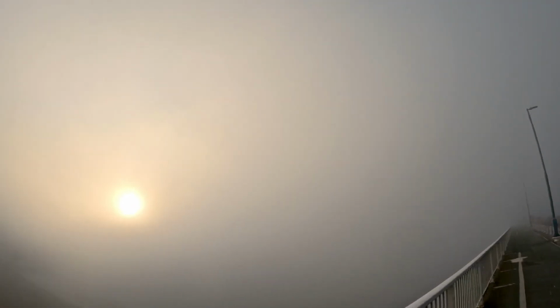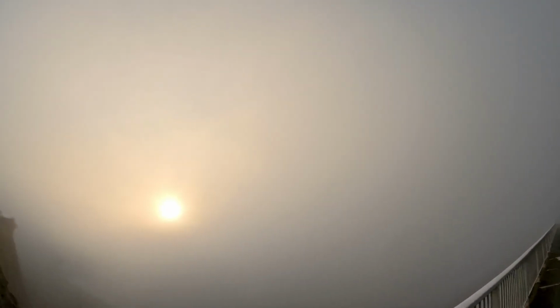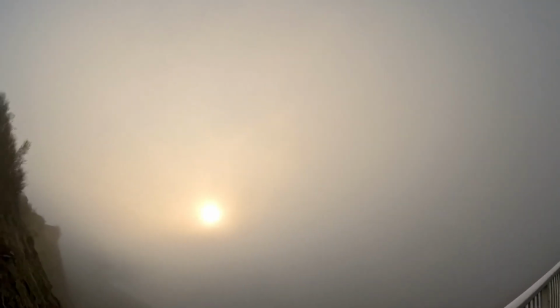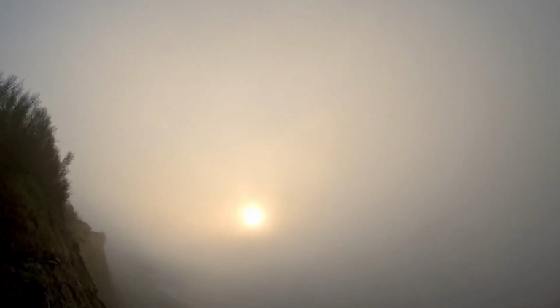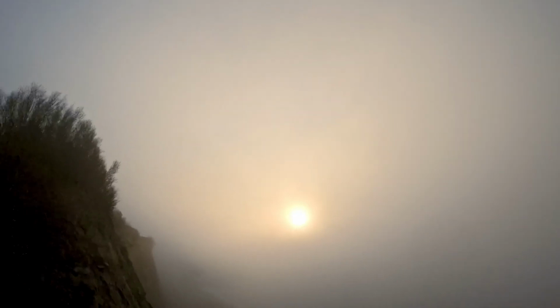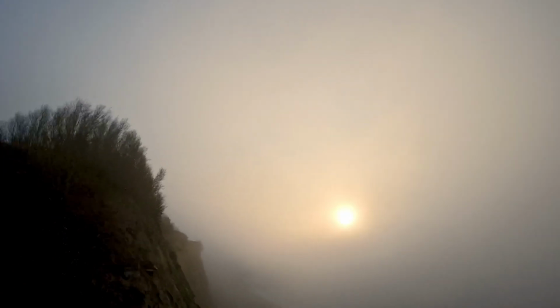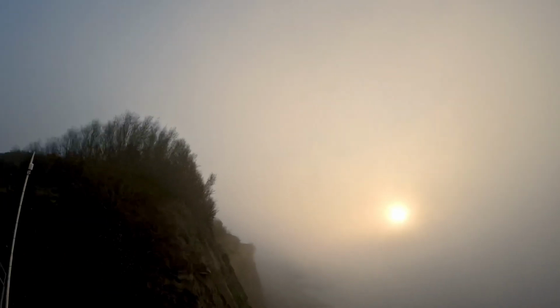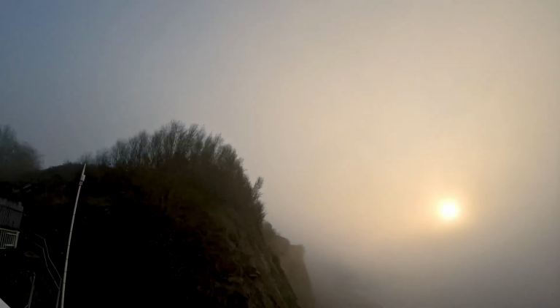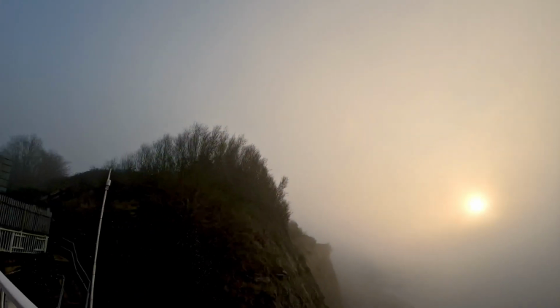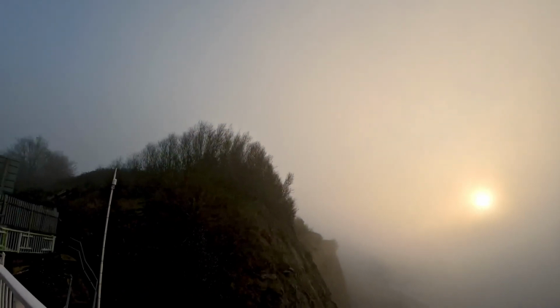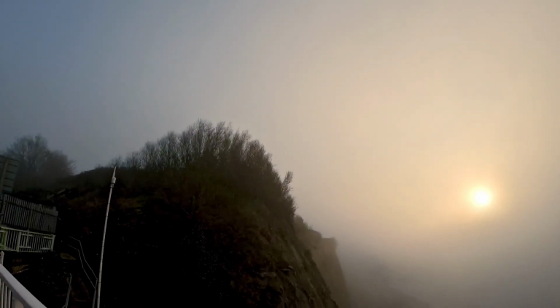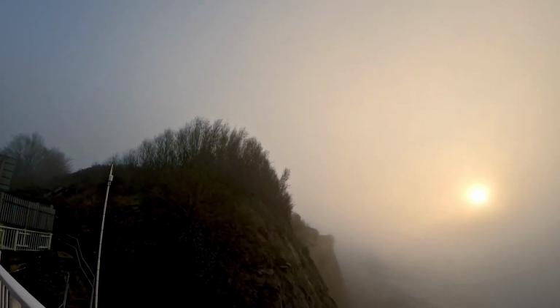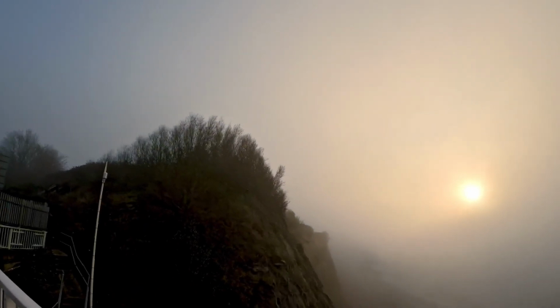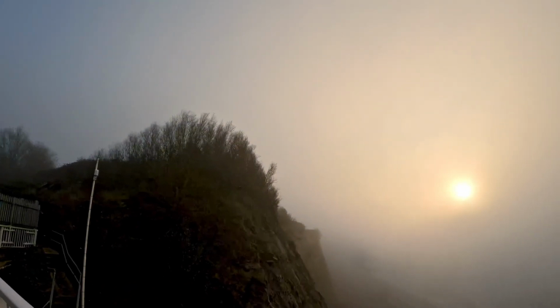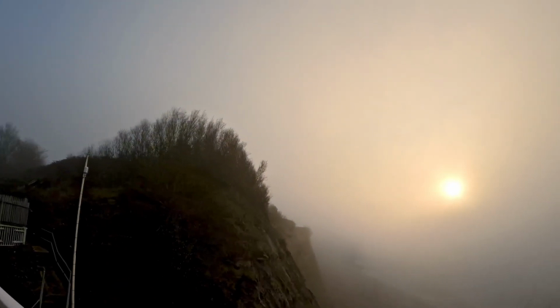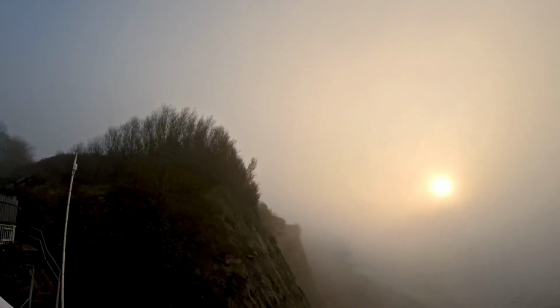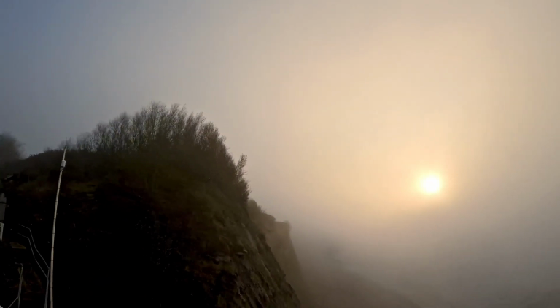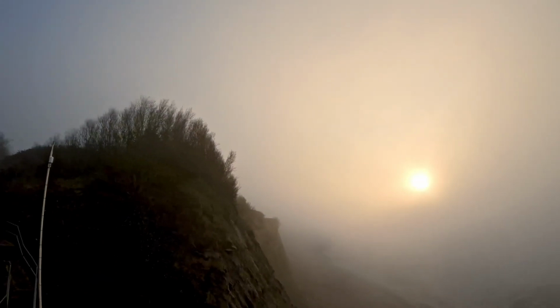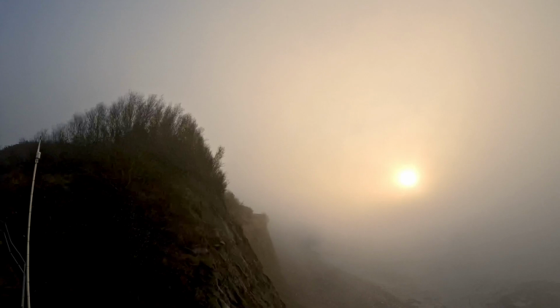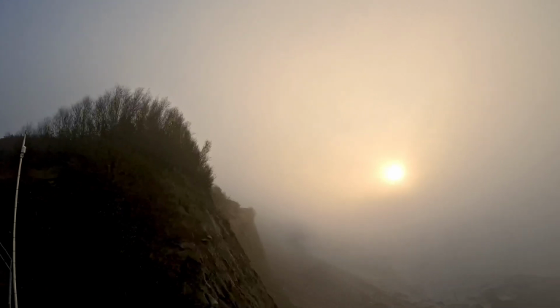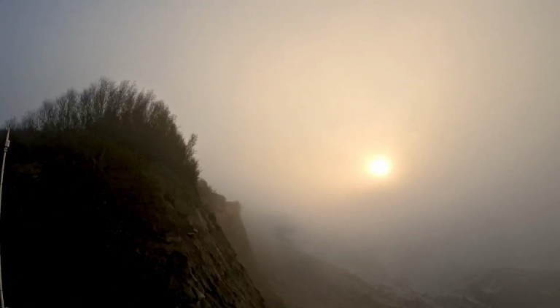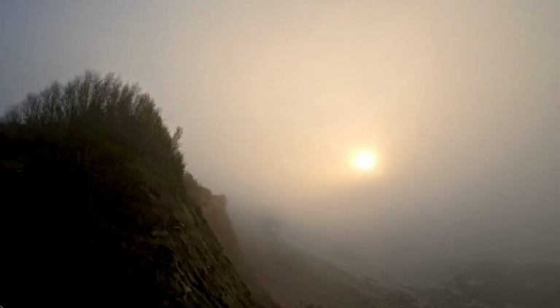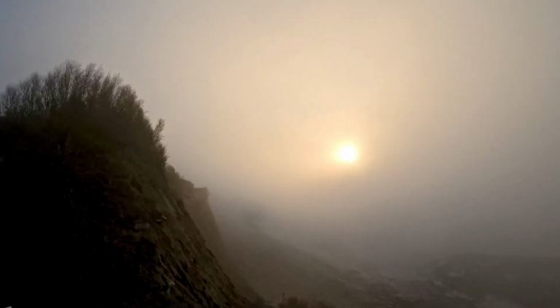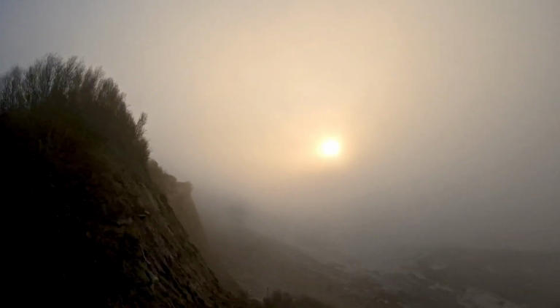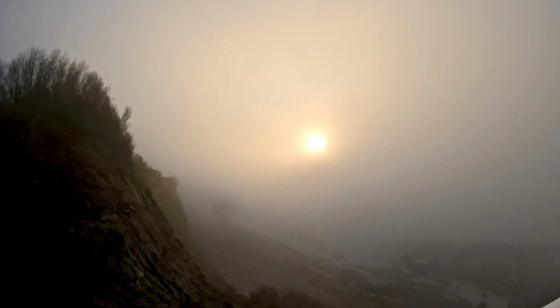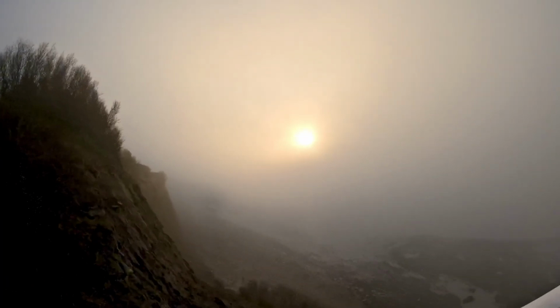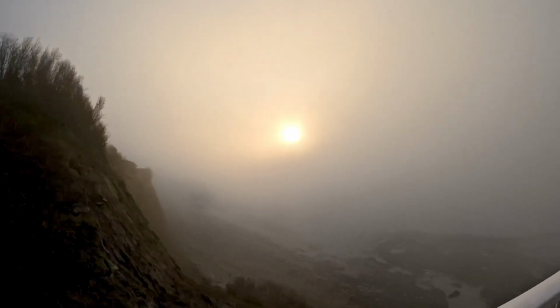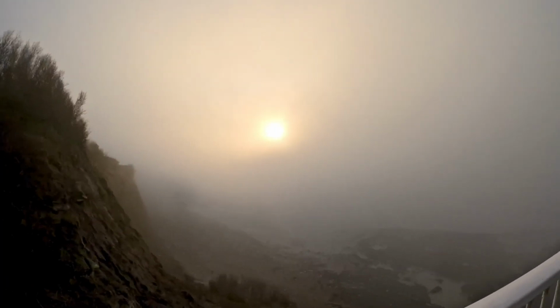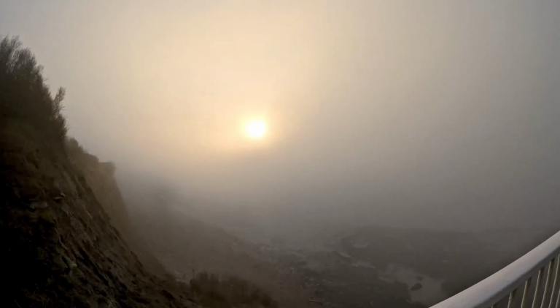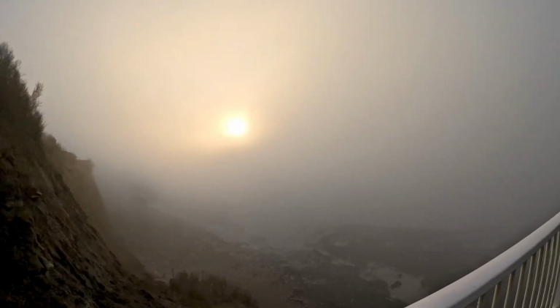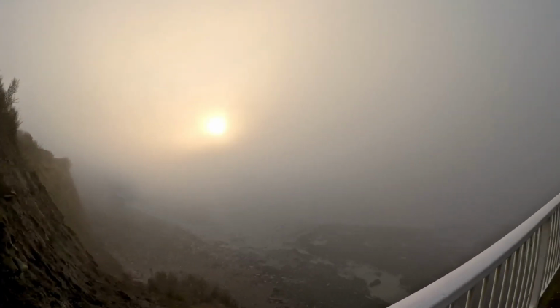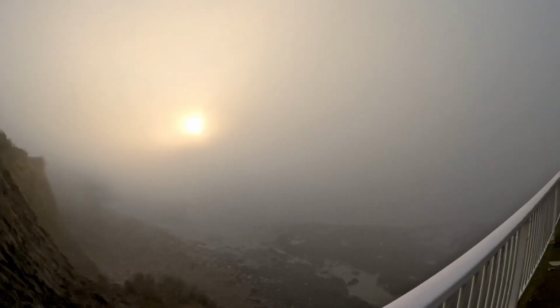So a bit of a foggy day today on this walk across the Severn Bridge, well certainly to the halfway point.